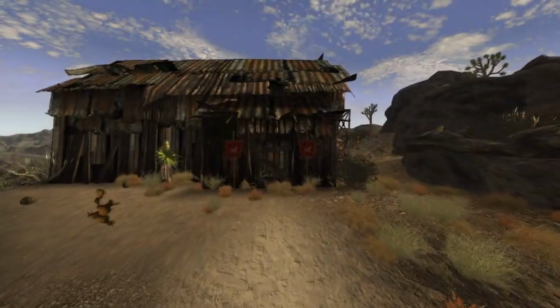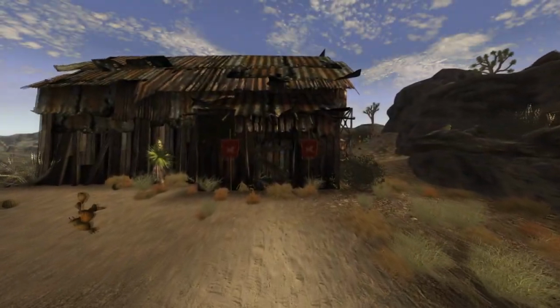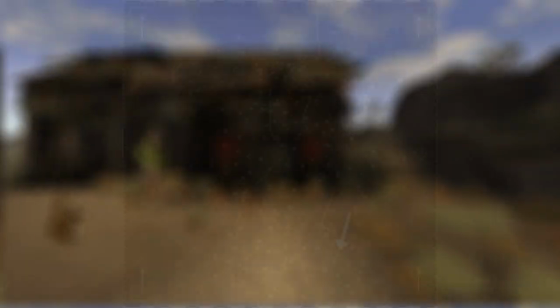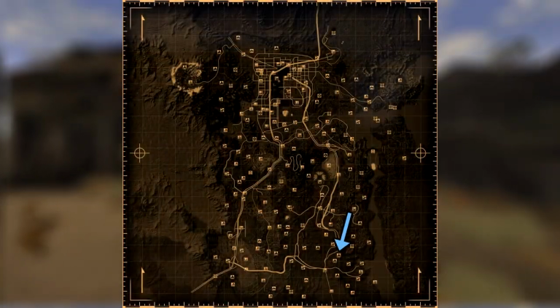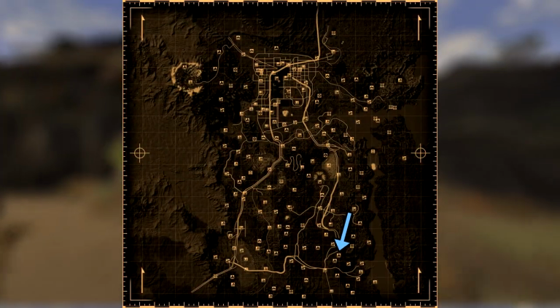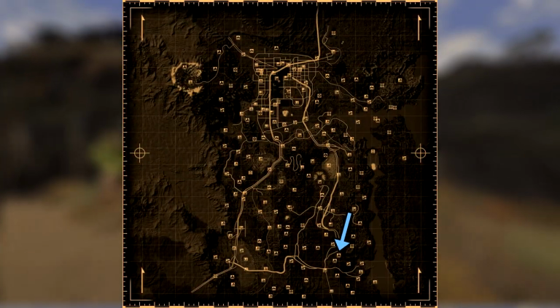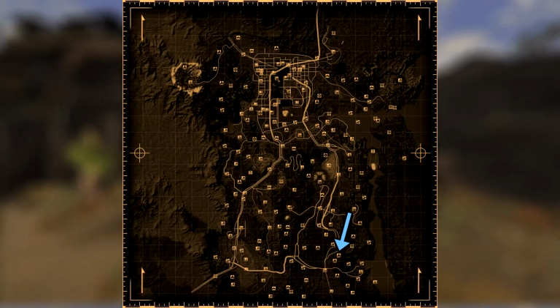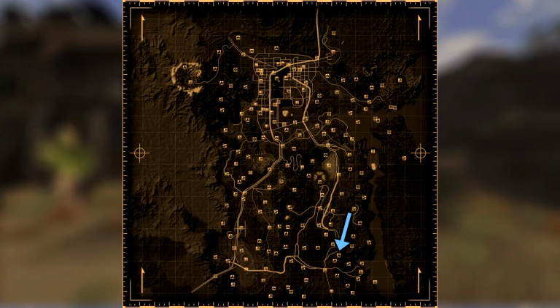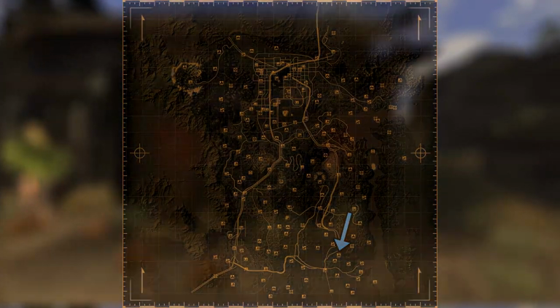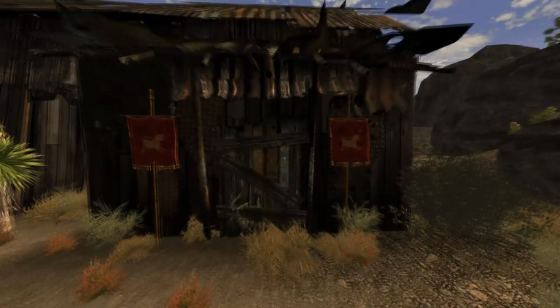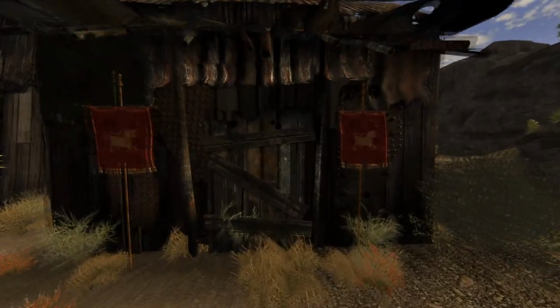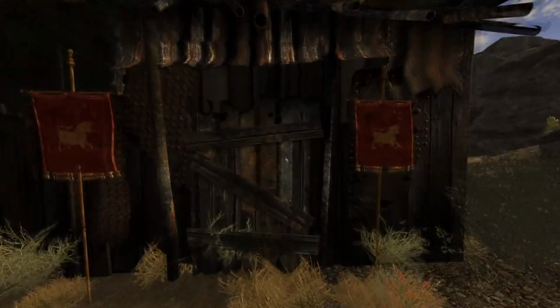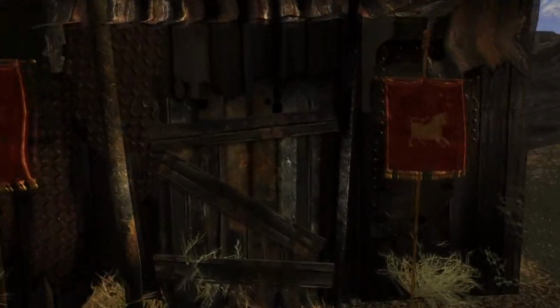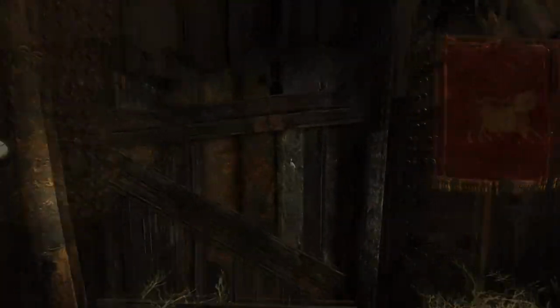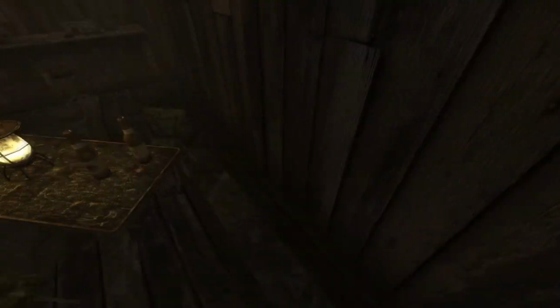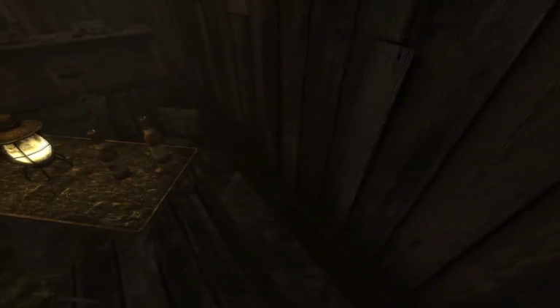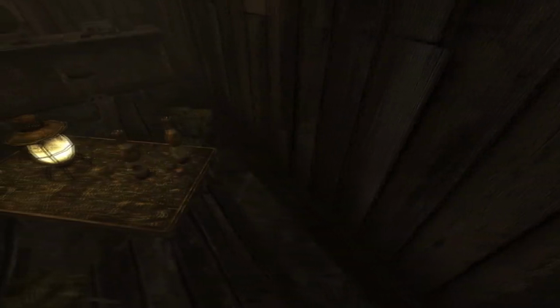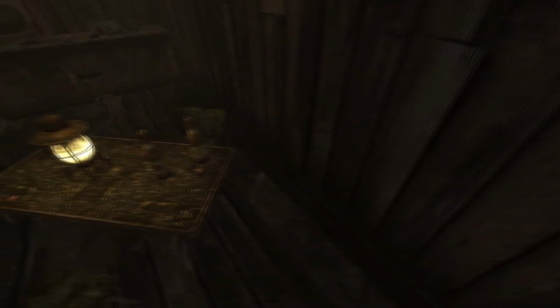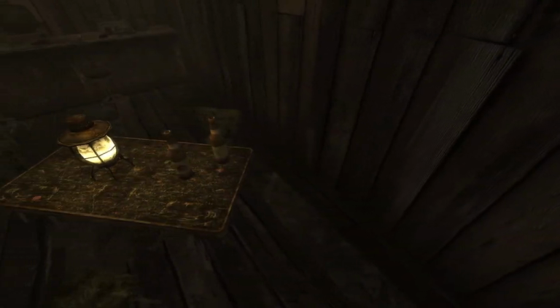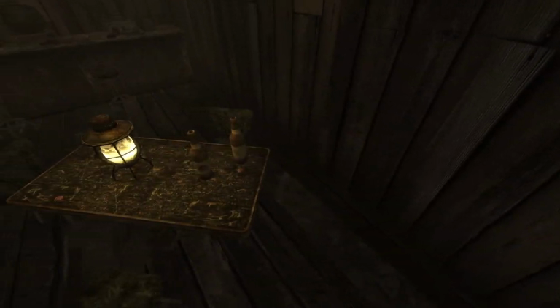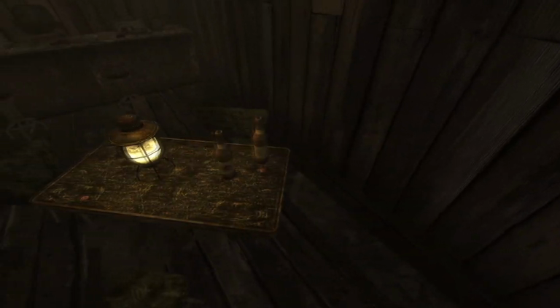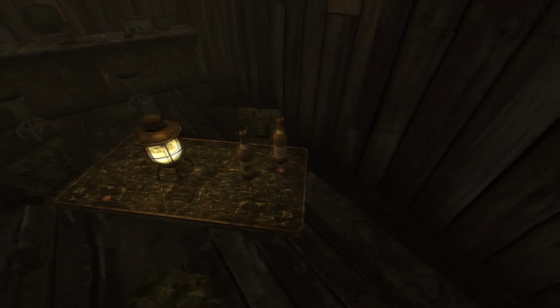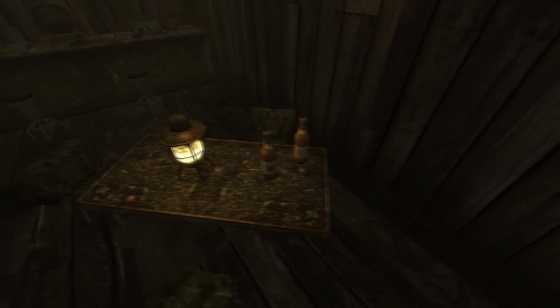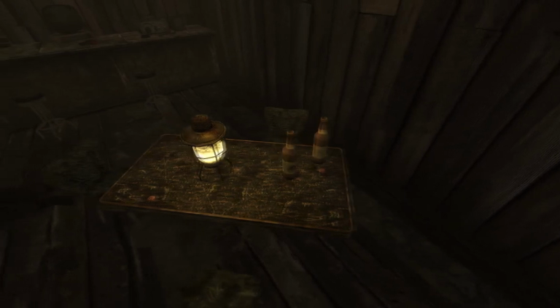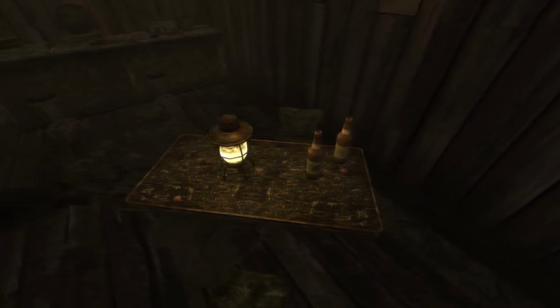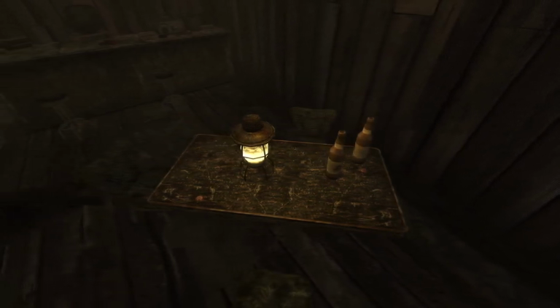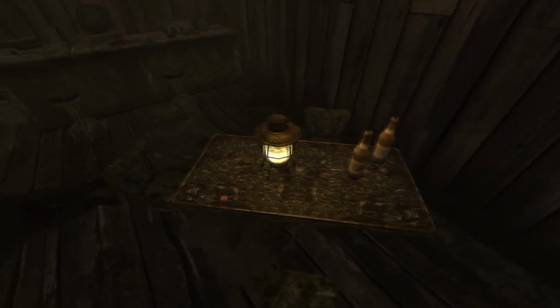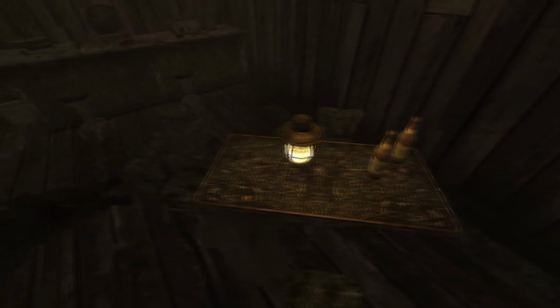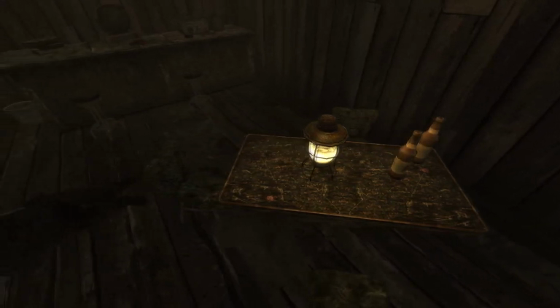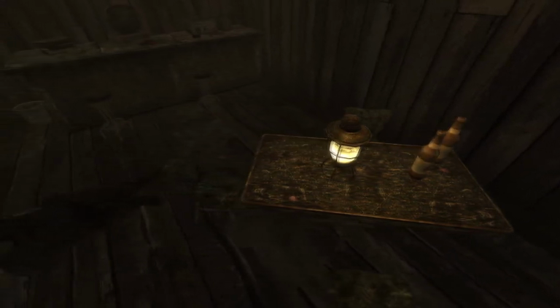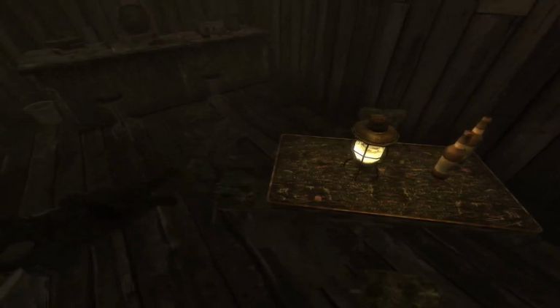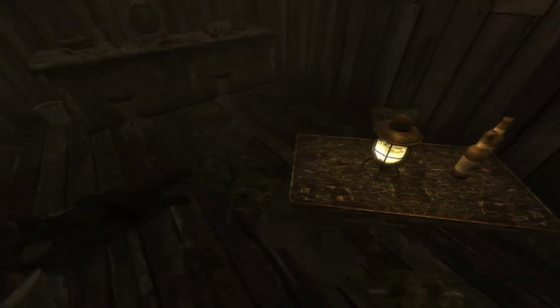Next up is the Coyote Mines. Make your way into the shack and the cap can be found on the table next to two Sunset Sarsaparilla bottles.